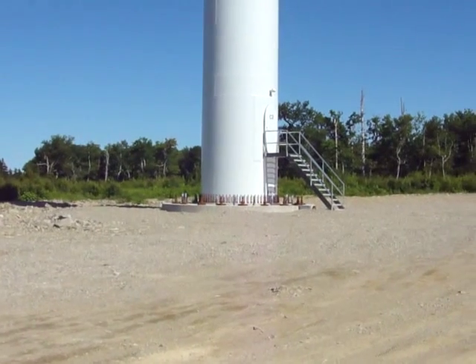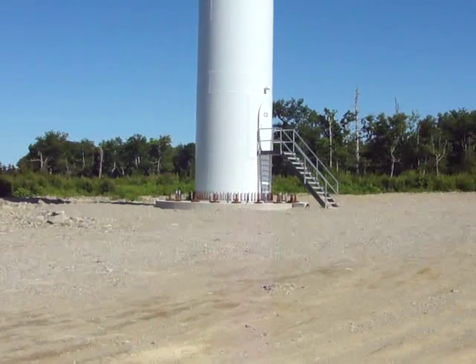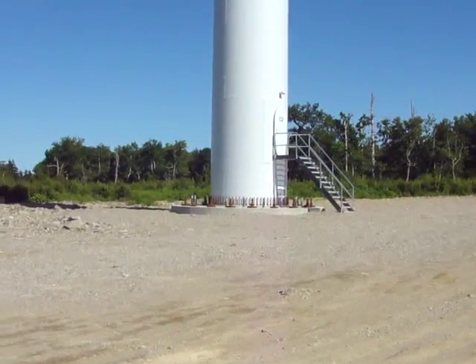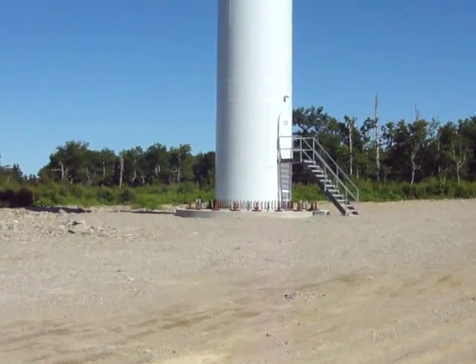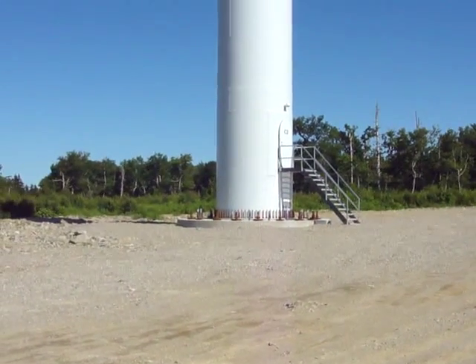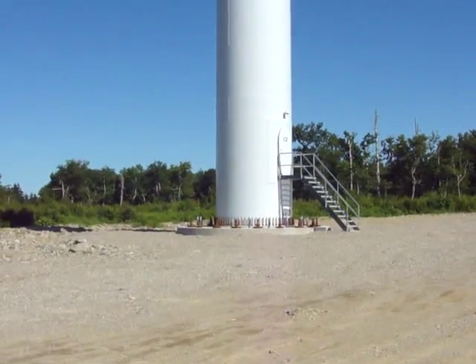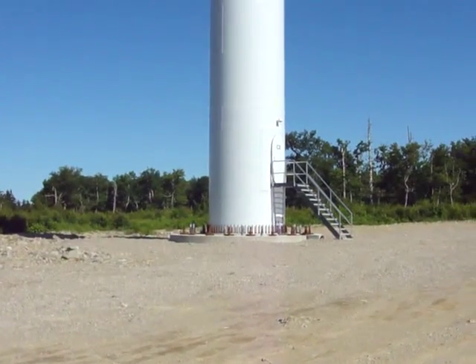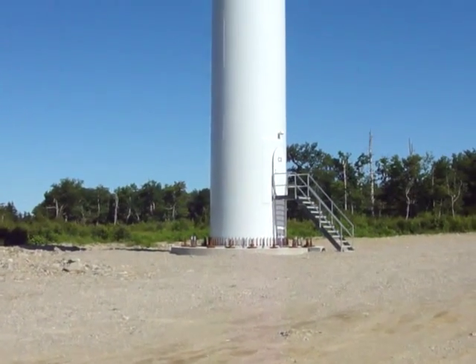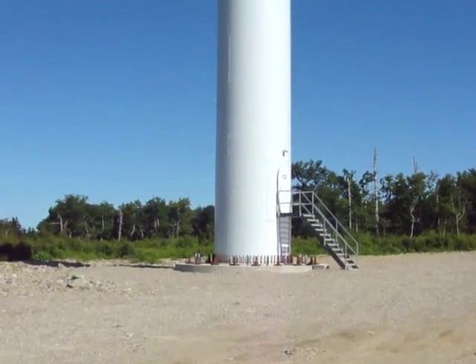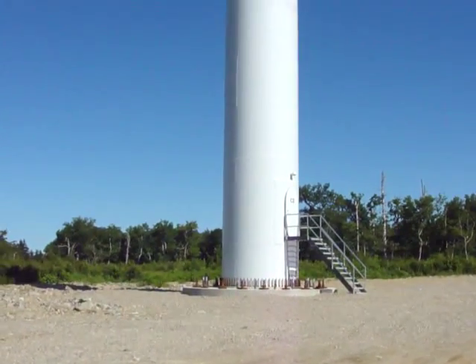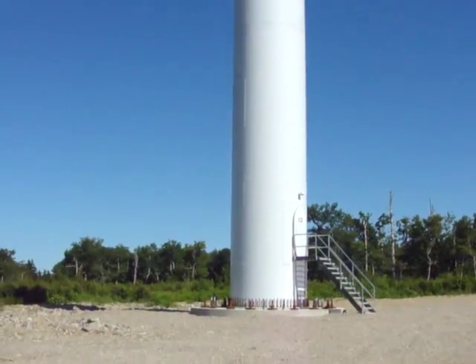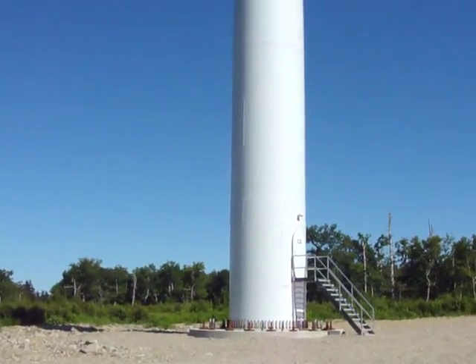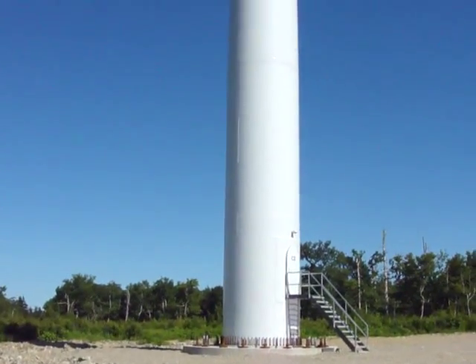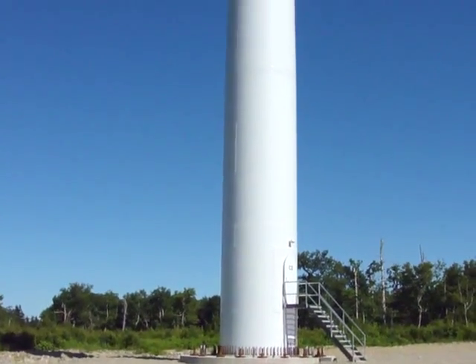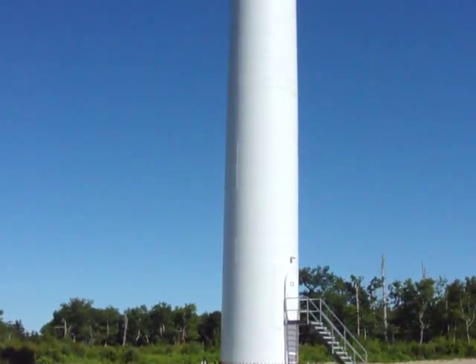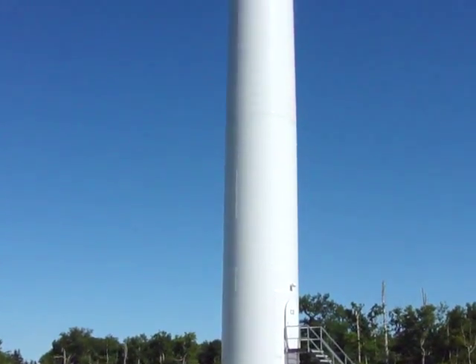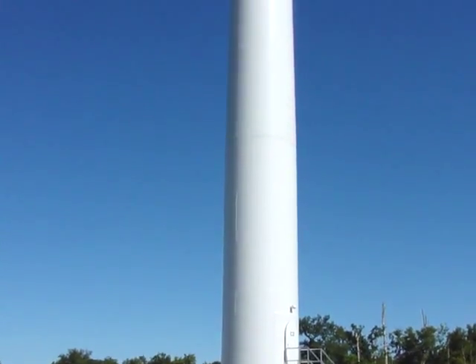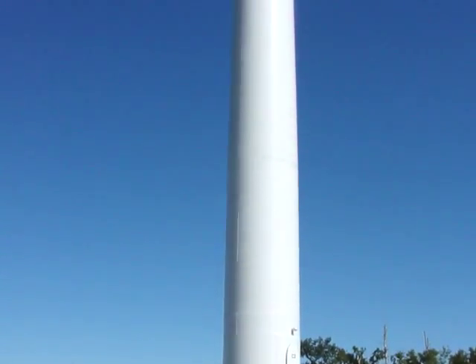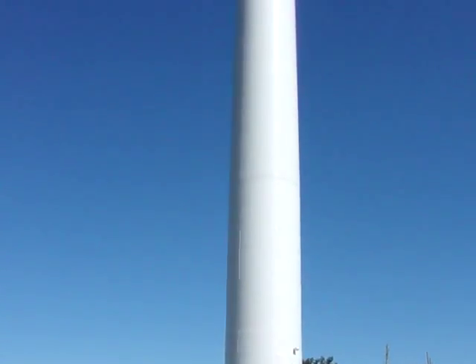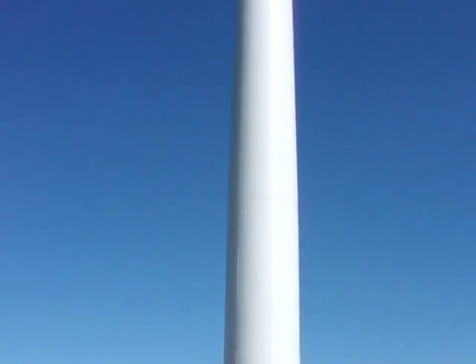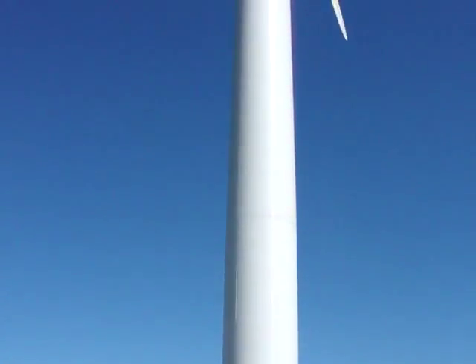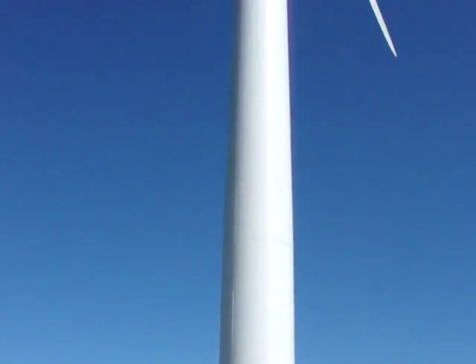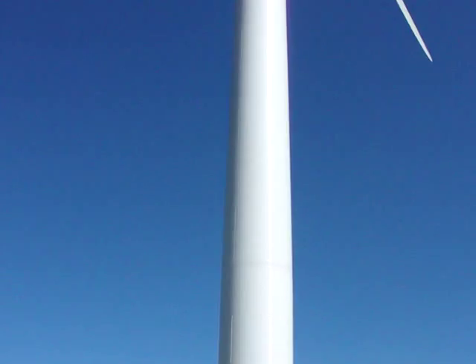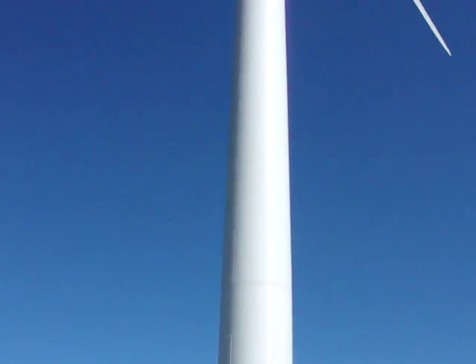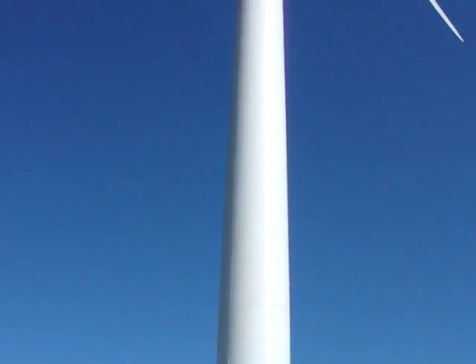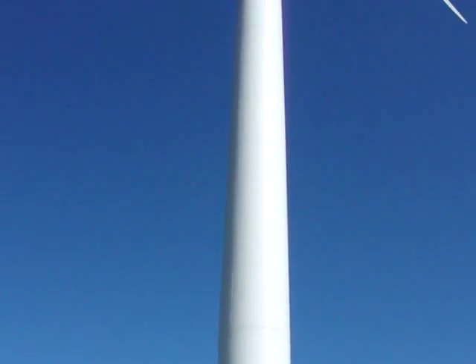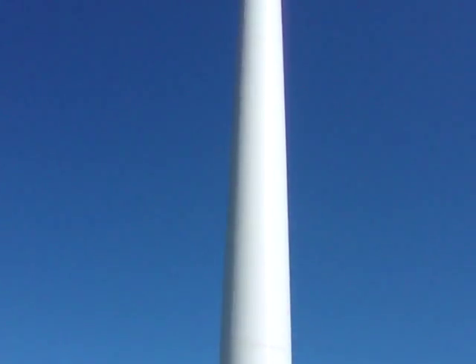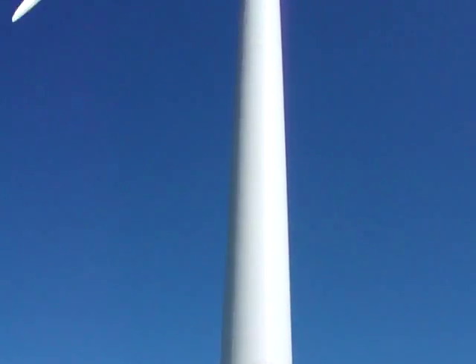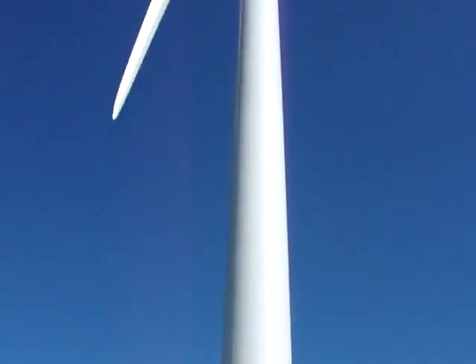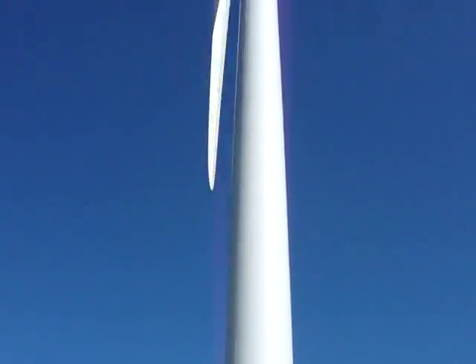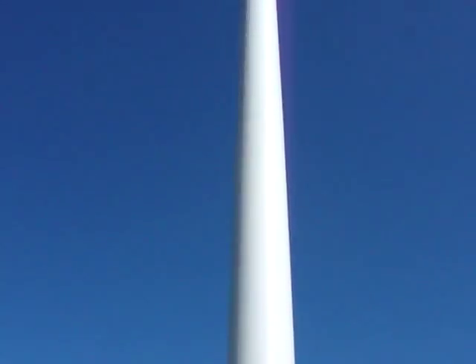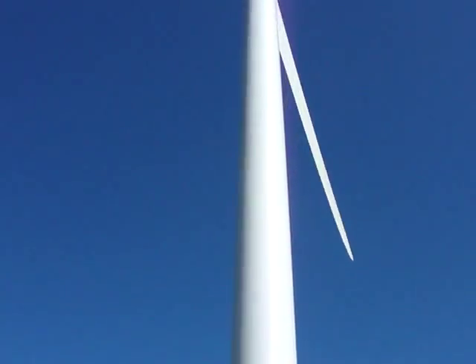Here we are today at Kent Hills Wind Farm, located in the southeast of New Brunswick.